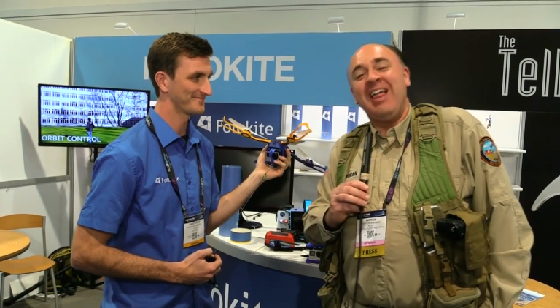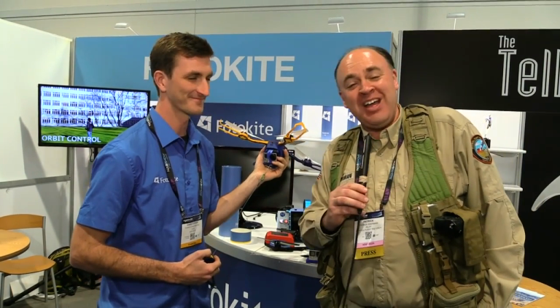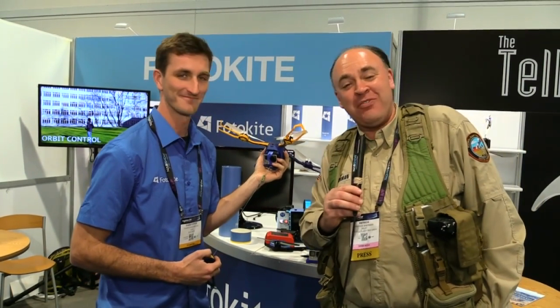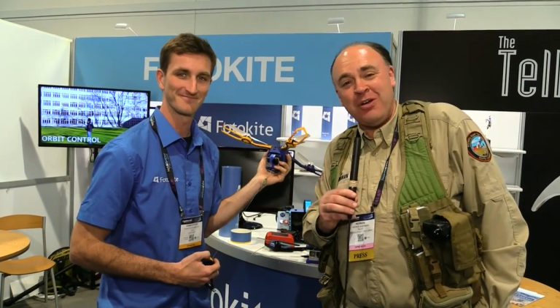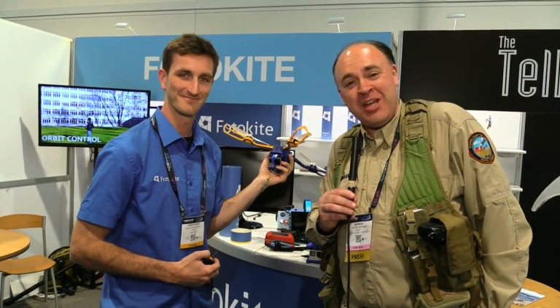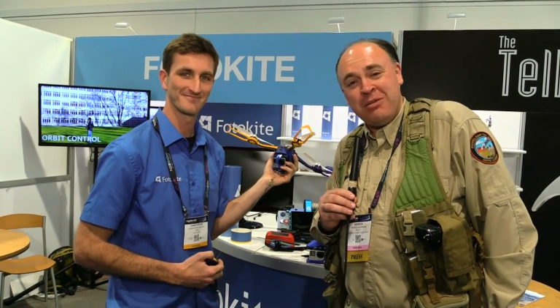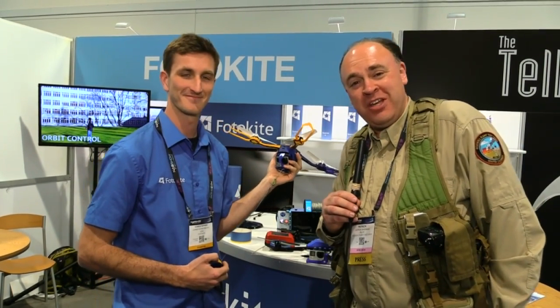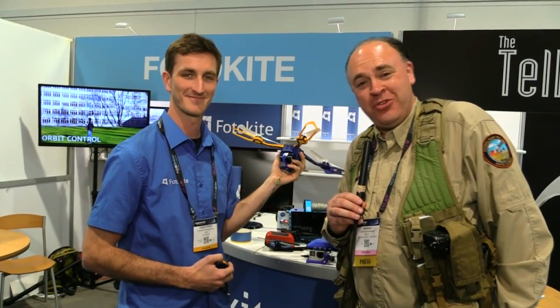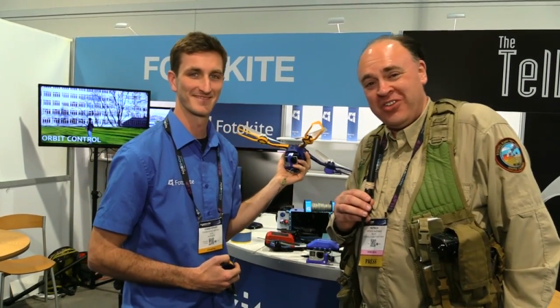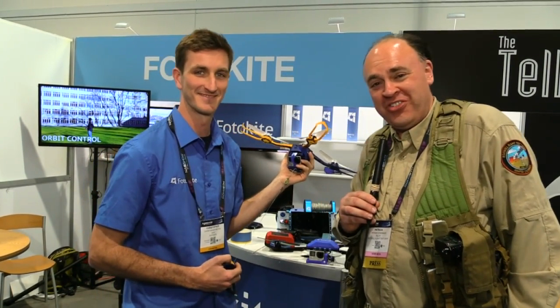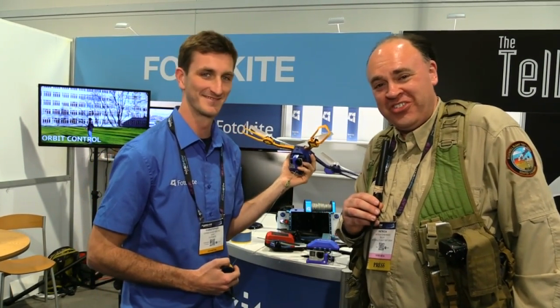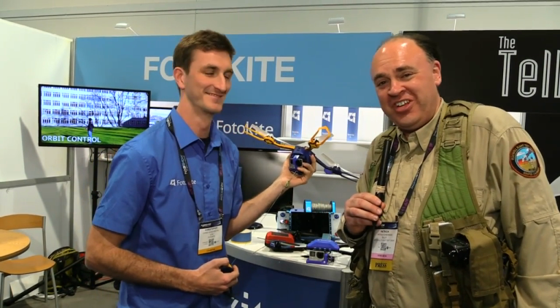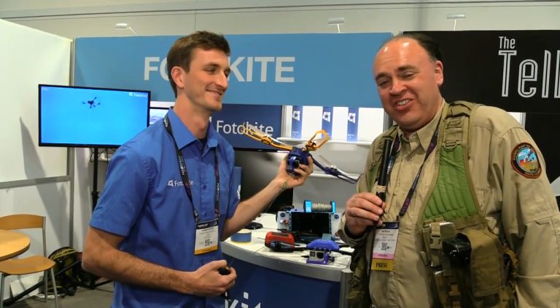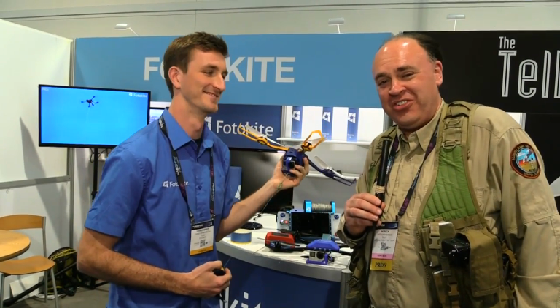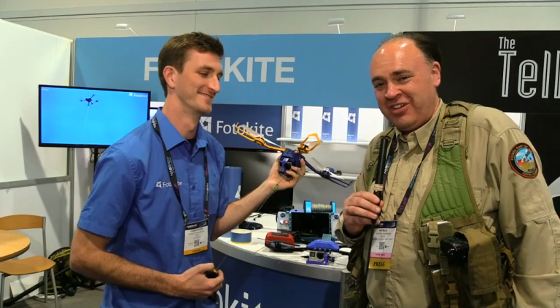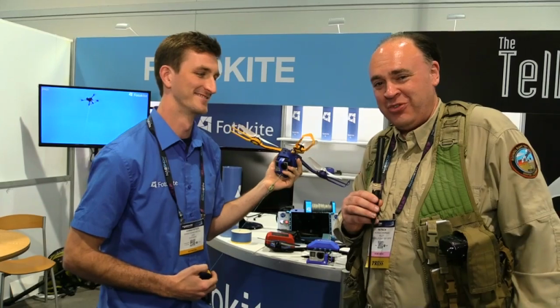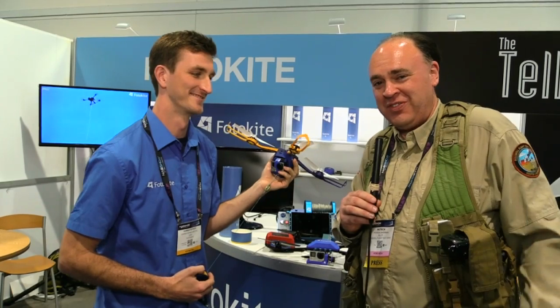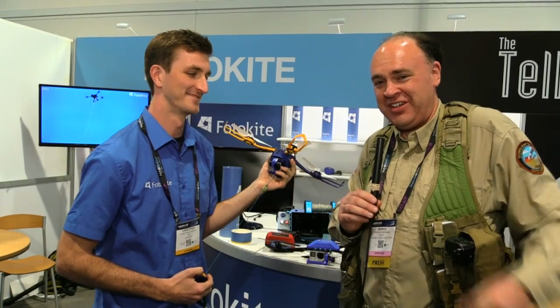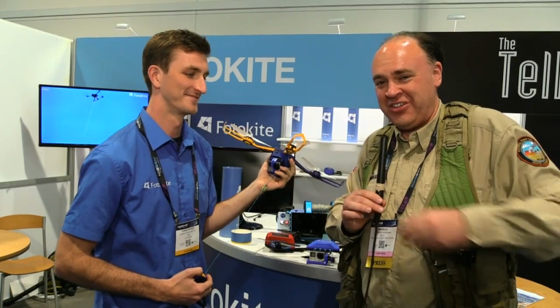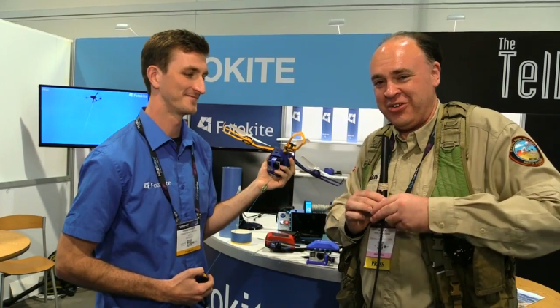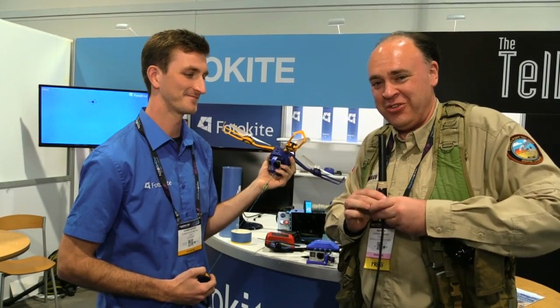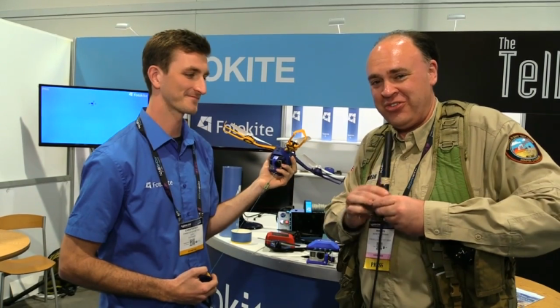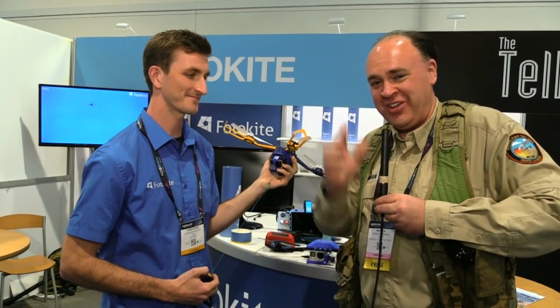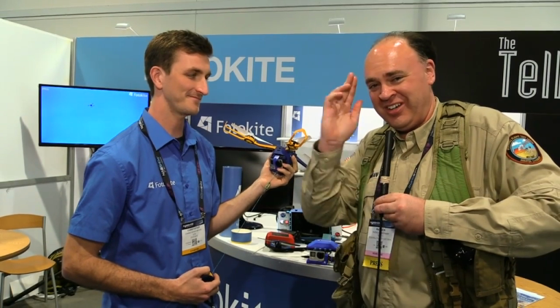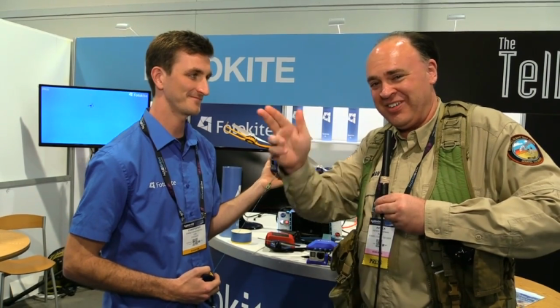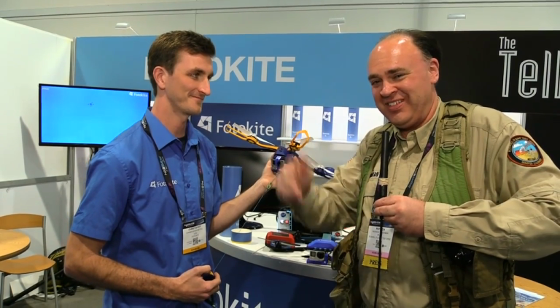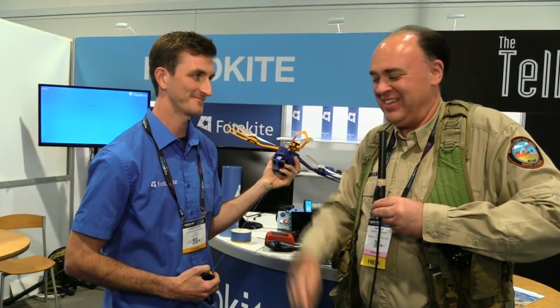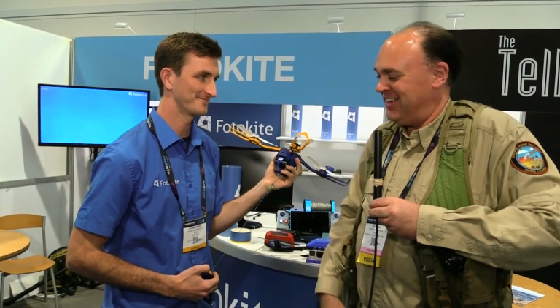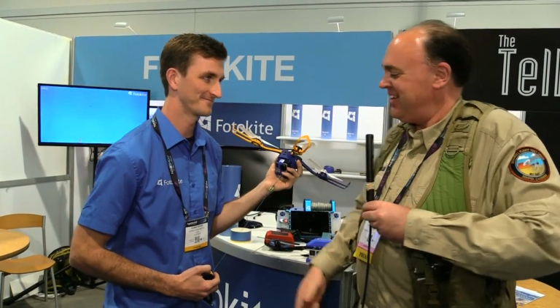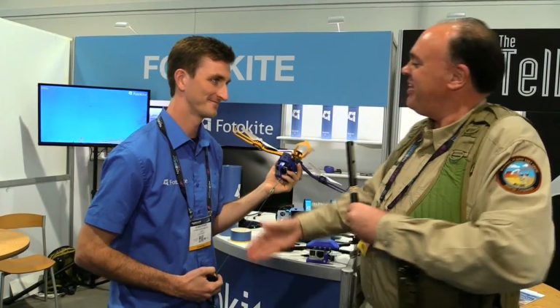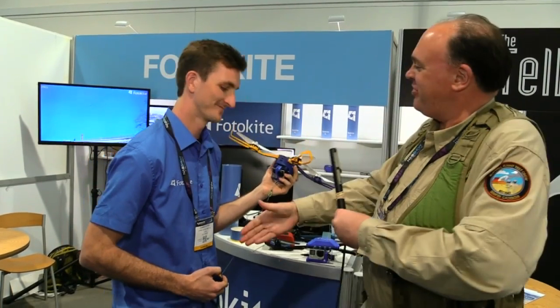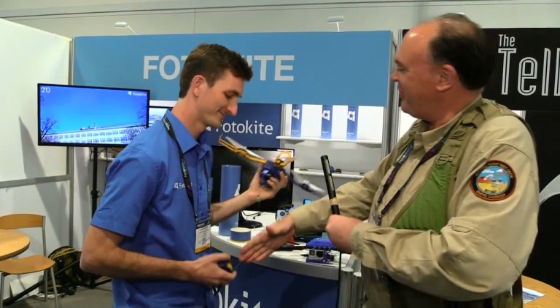And from NAB 2016, this is the Roswell Flight Test Crew signing off. Thanks Christopher.